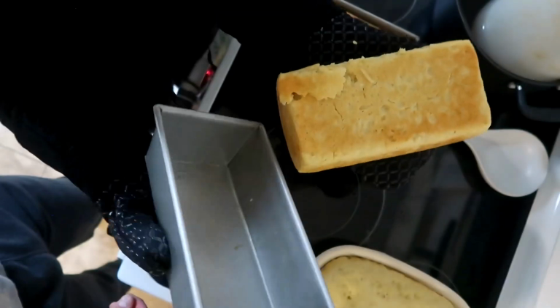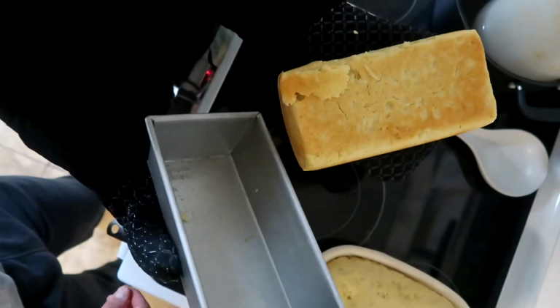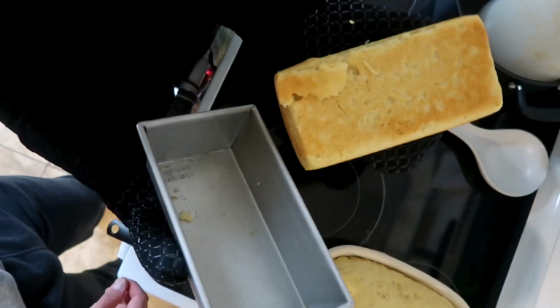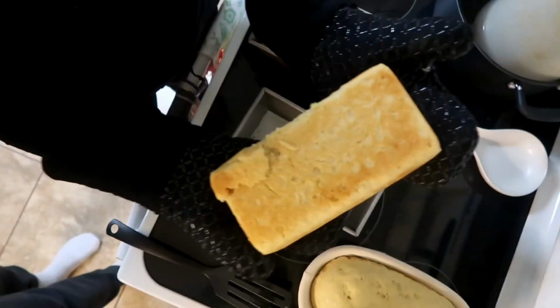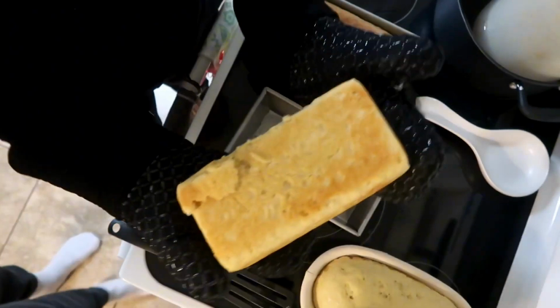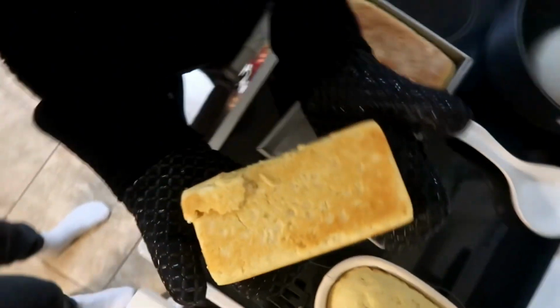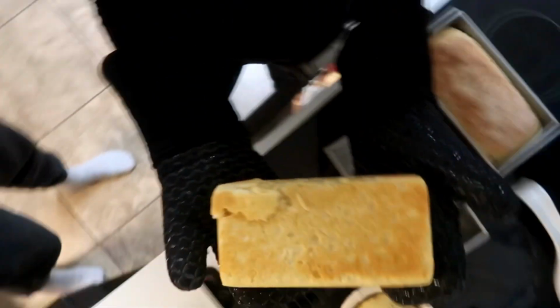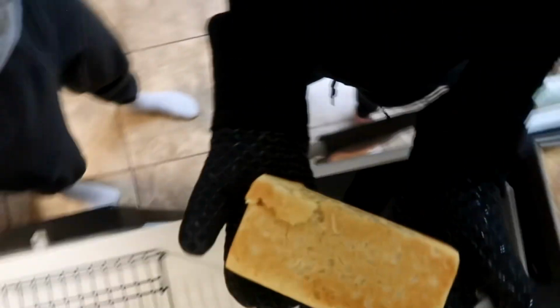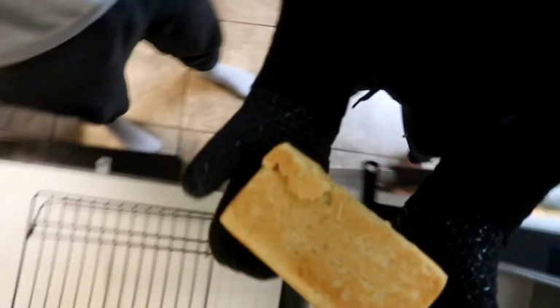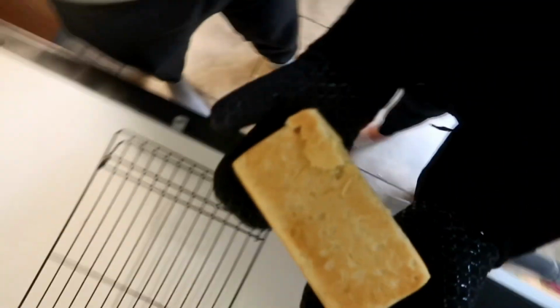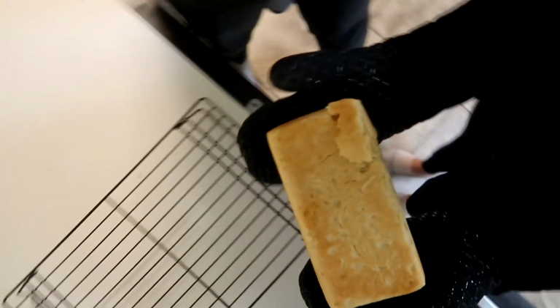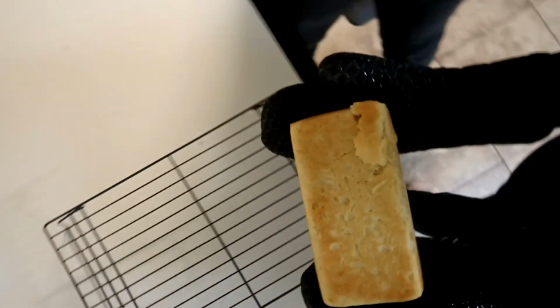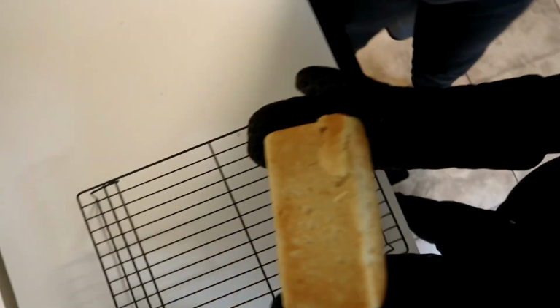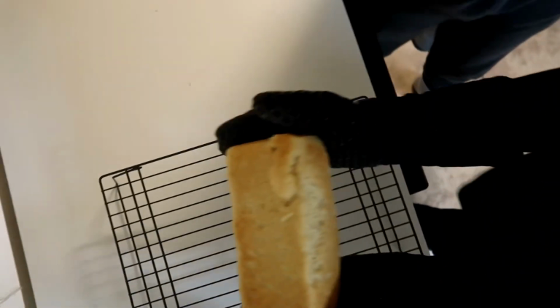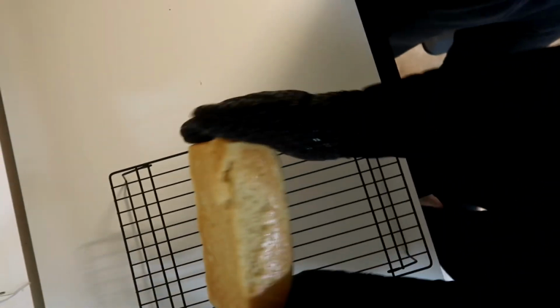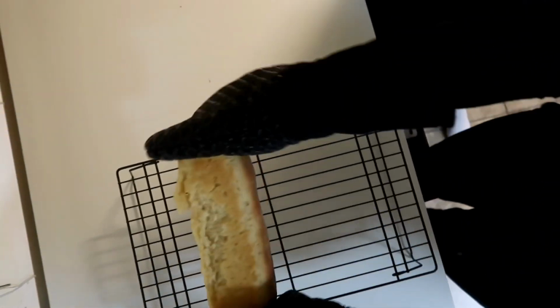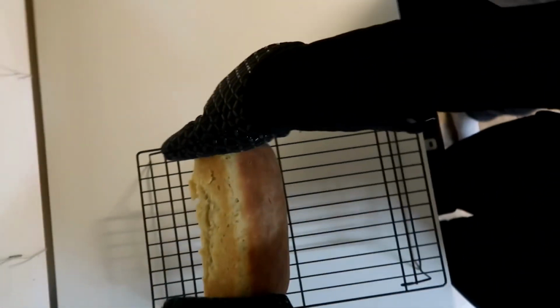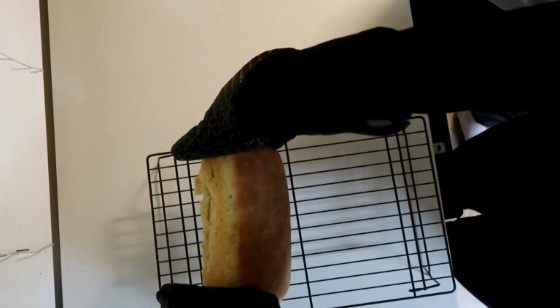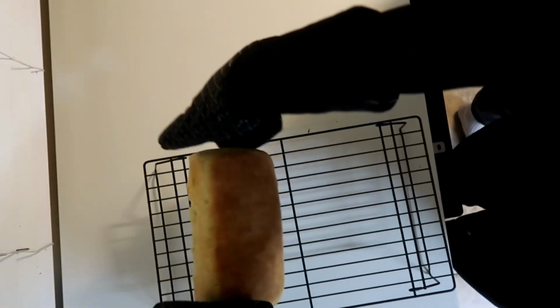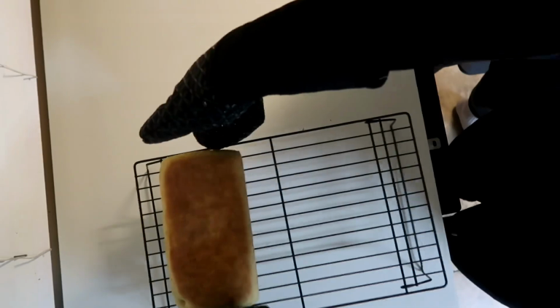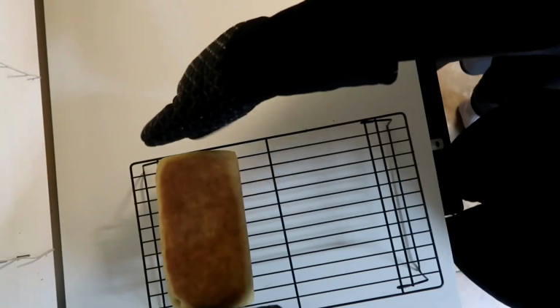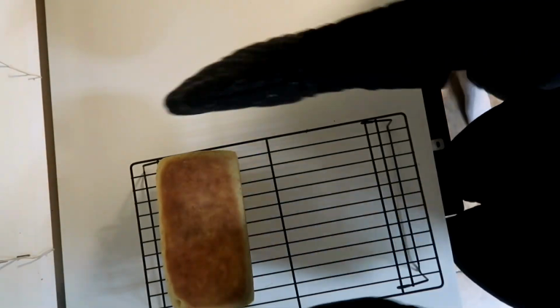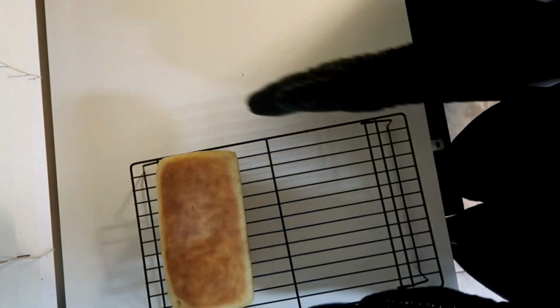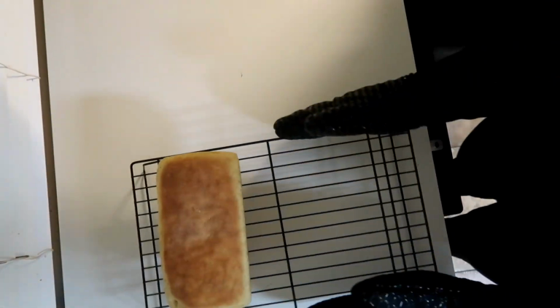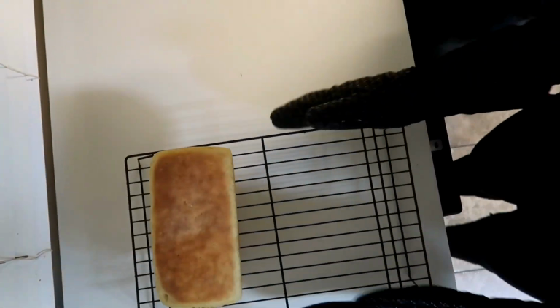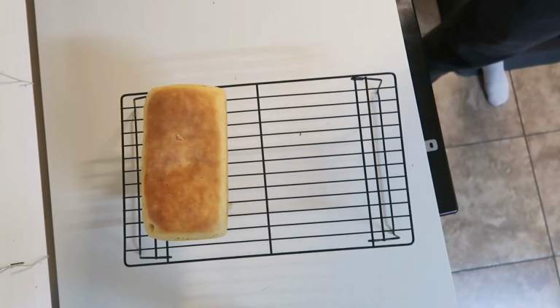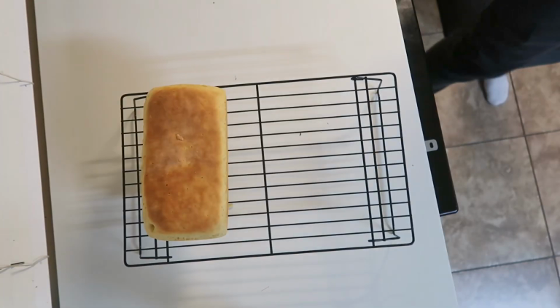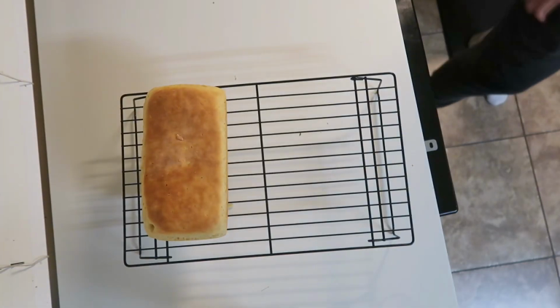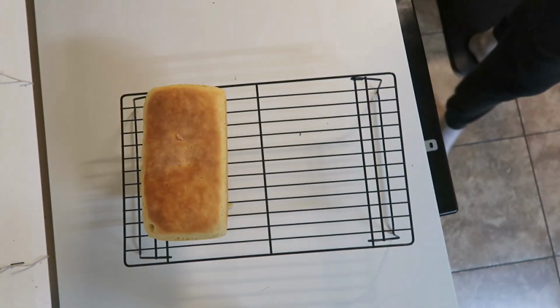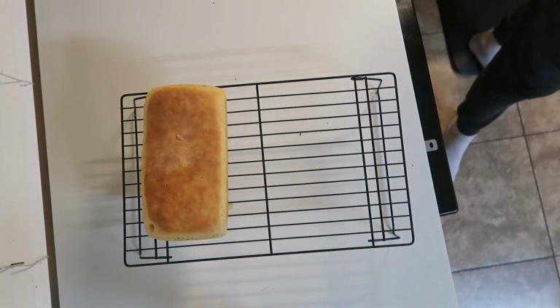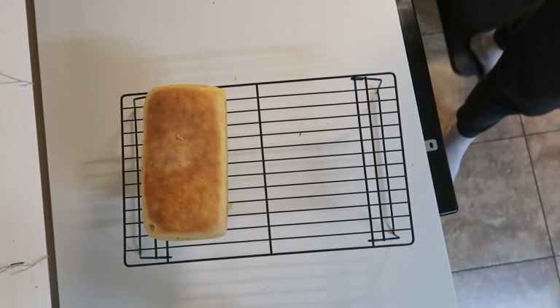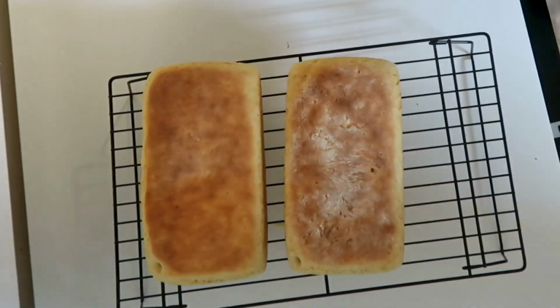You'll know they're done when the bottom of the bread is light brown. When they're done, immediately take the bread out of the pan and put them on a cooling rack.